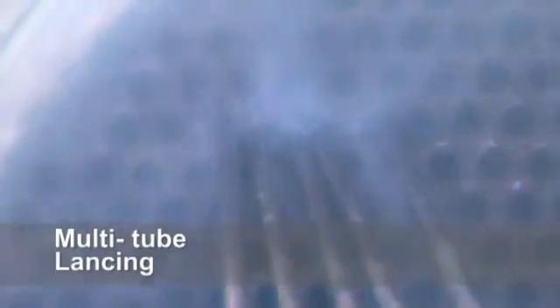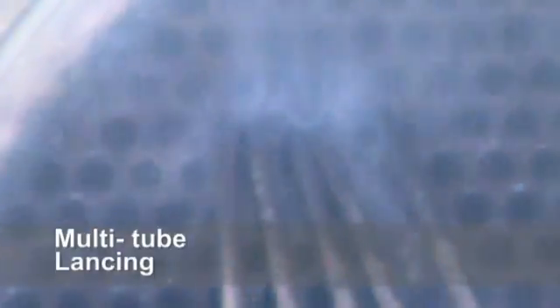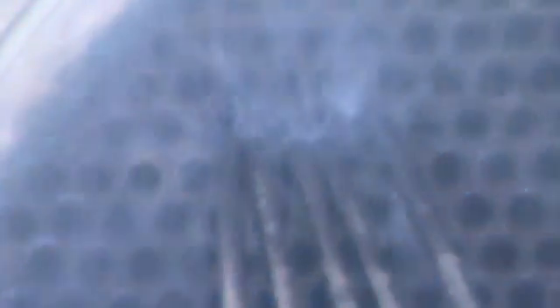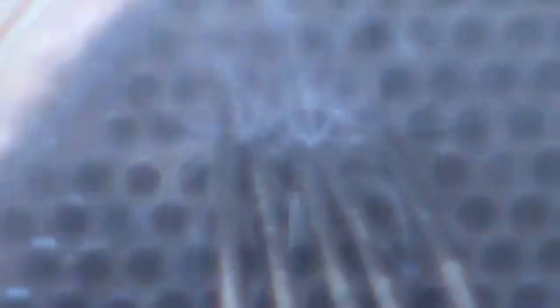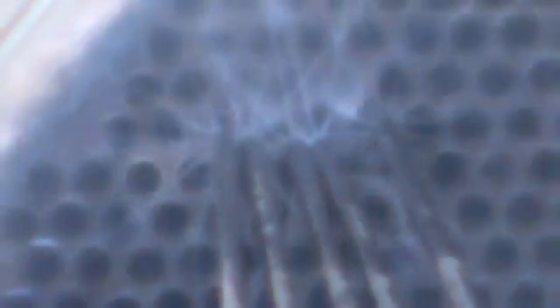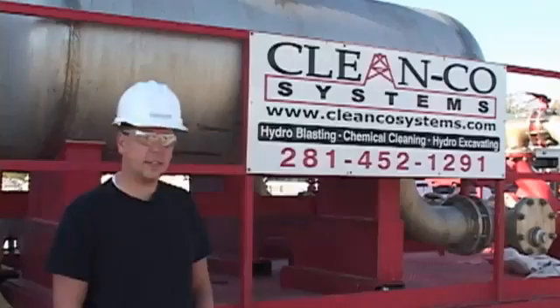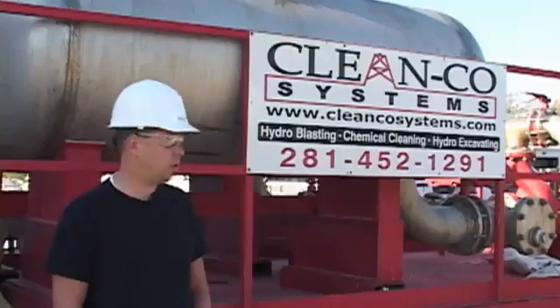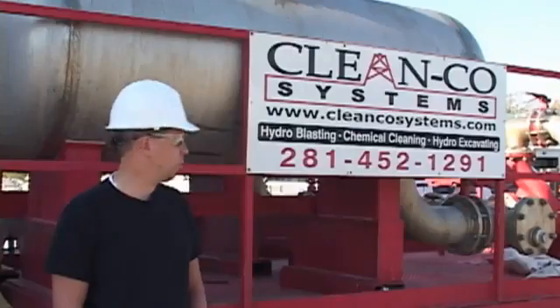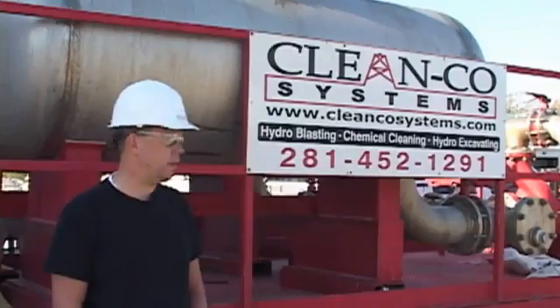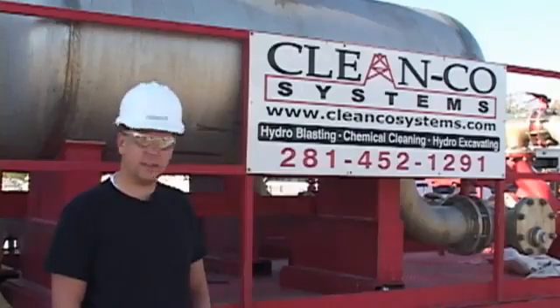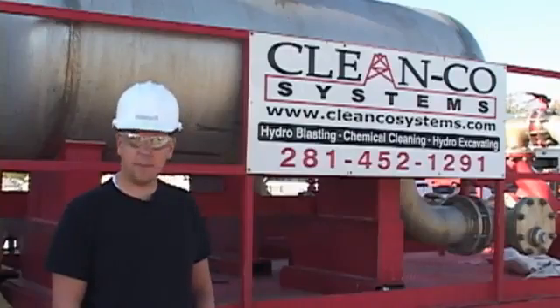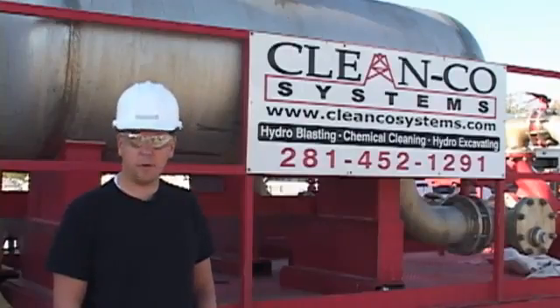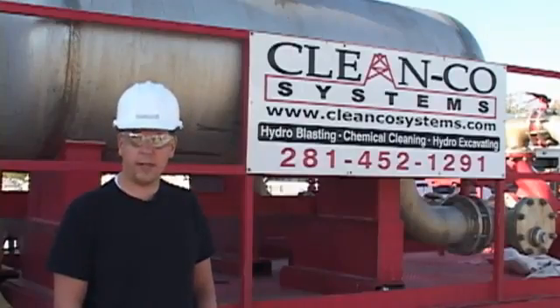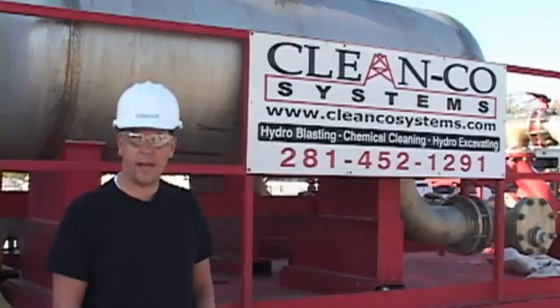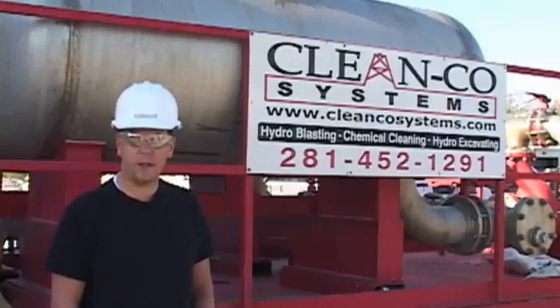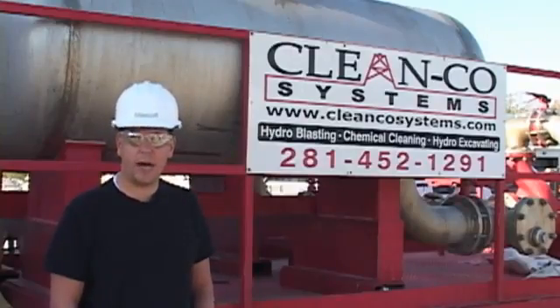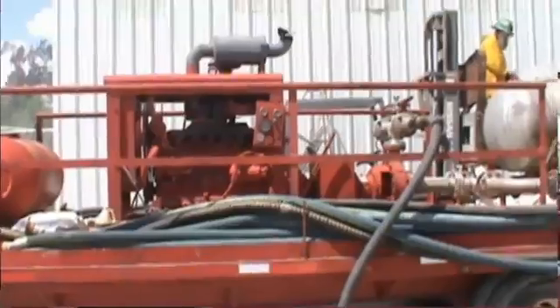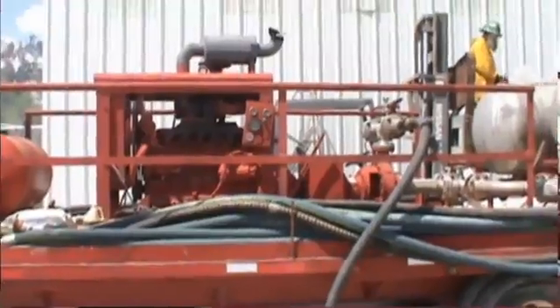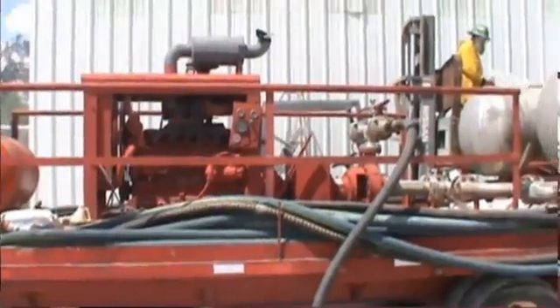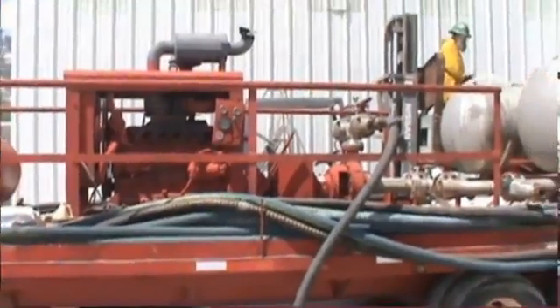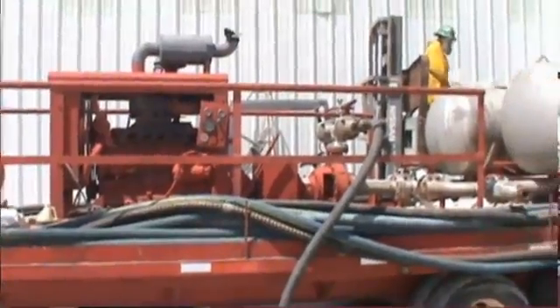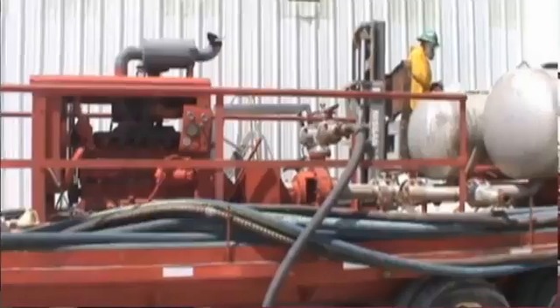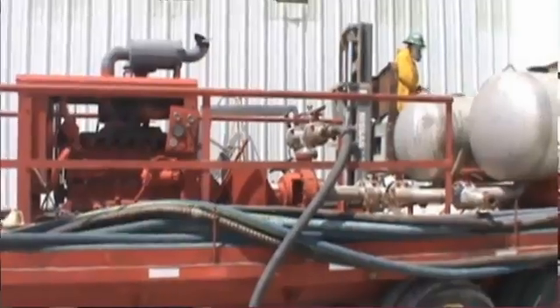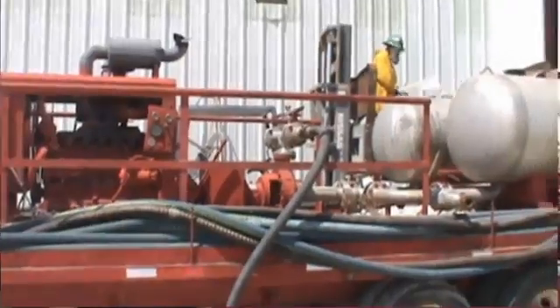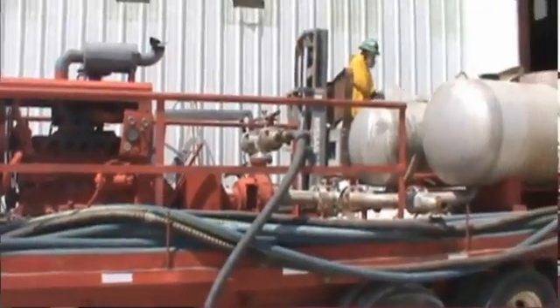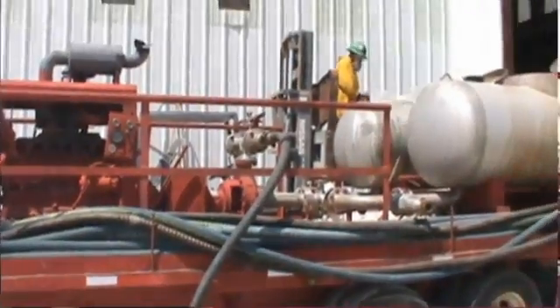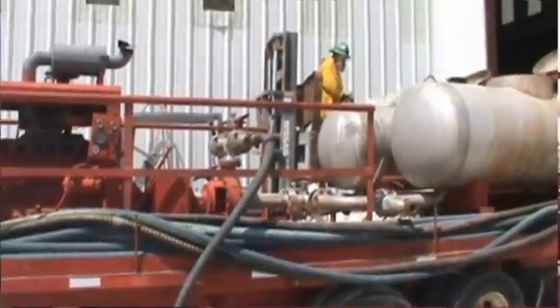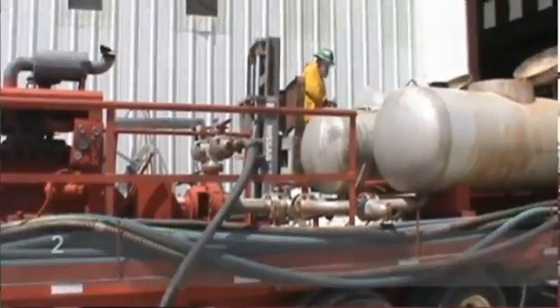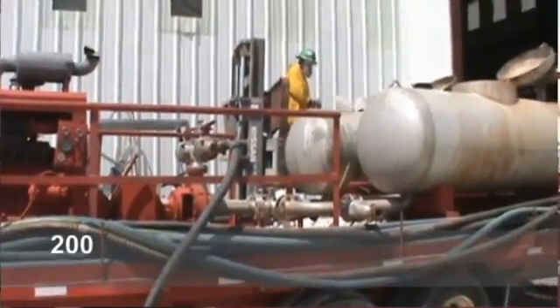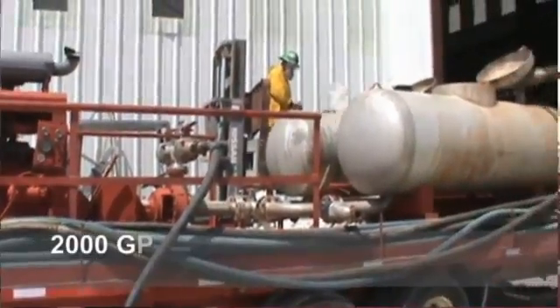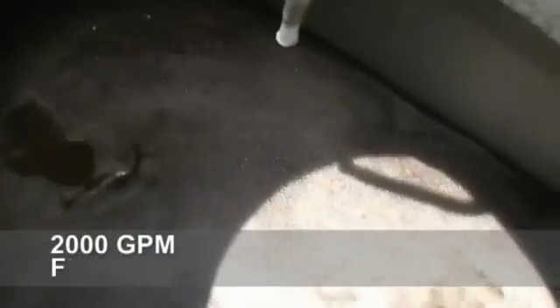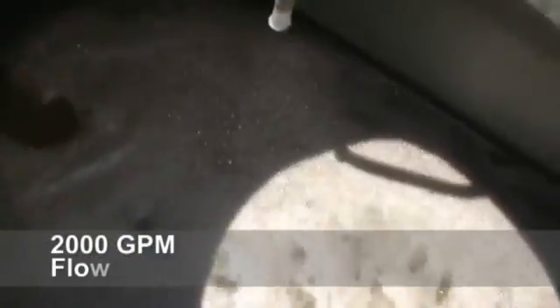With this process, of course, we'll be using this chemical rig I have here behind me. It has an 8-6 pump on it, around 2,000 gallons a minute flow.